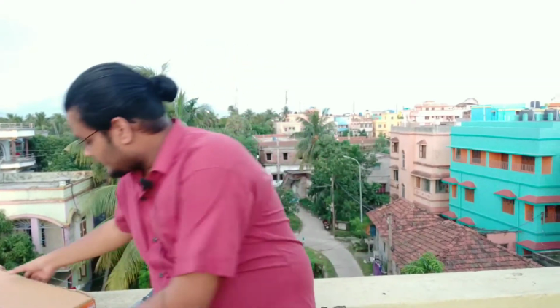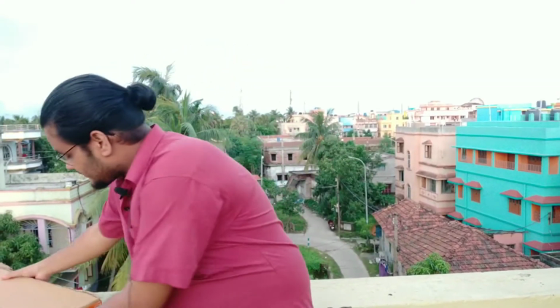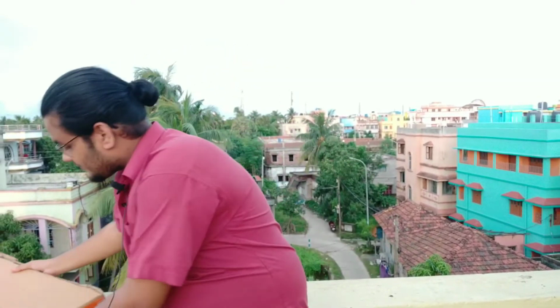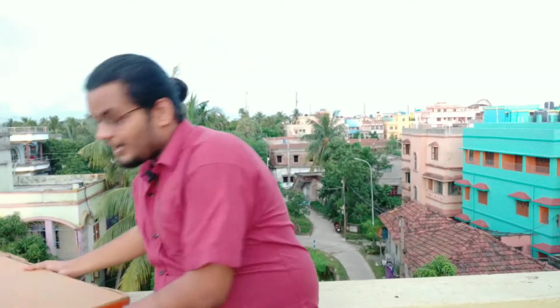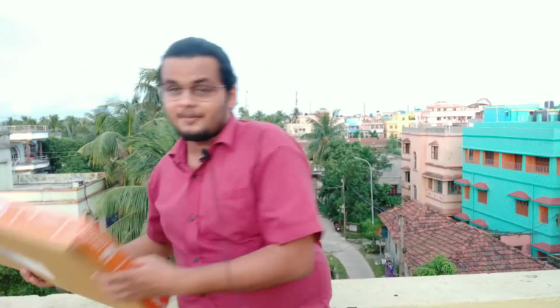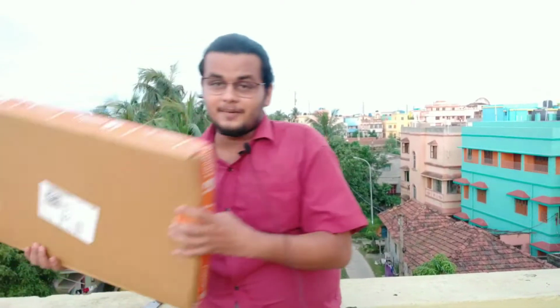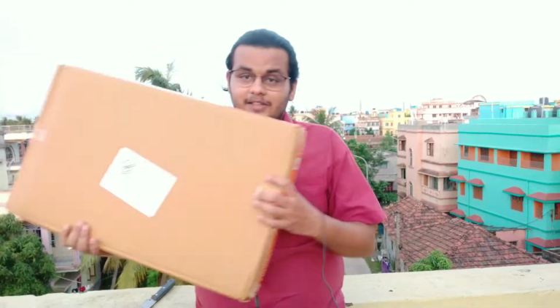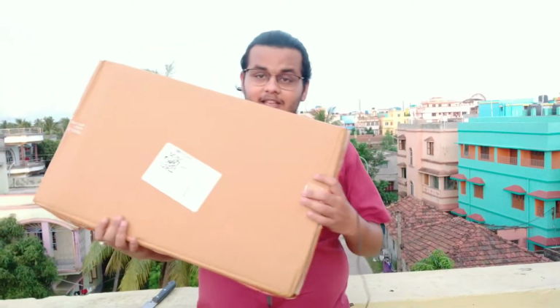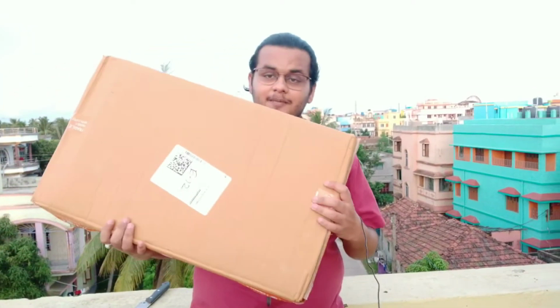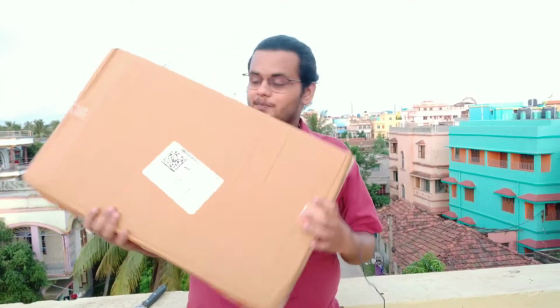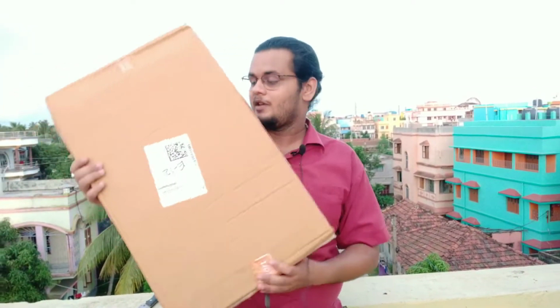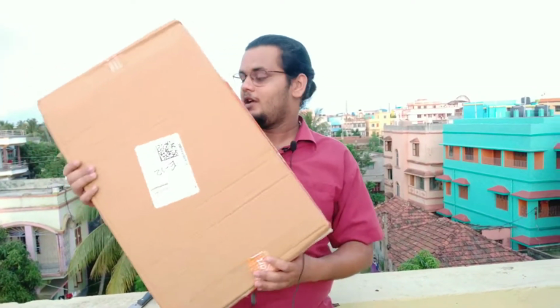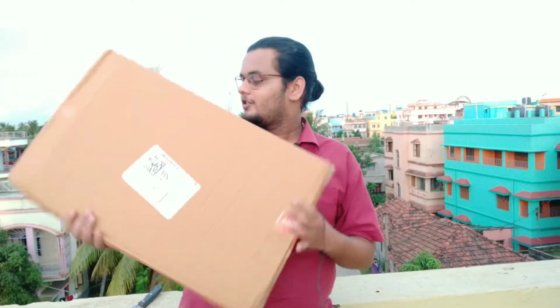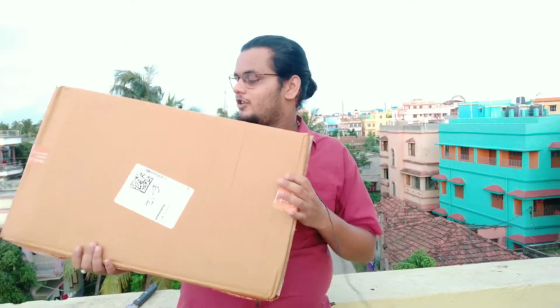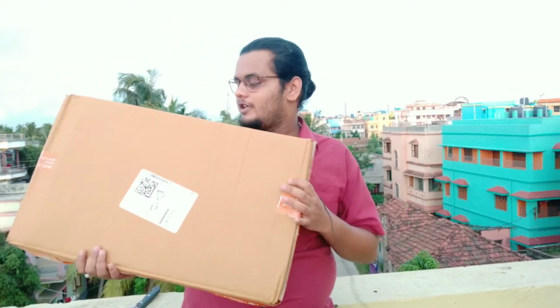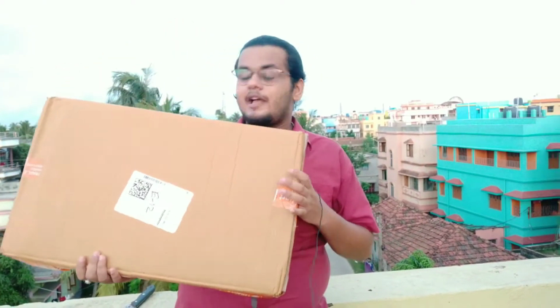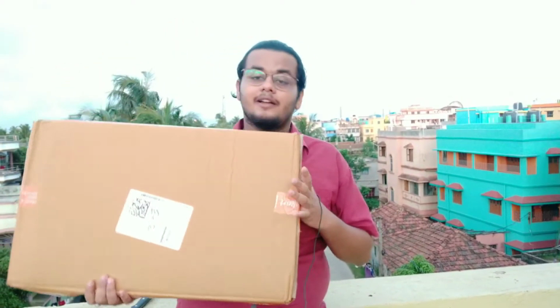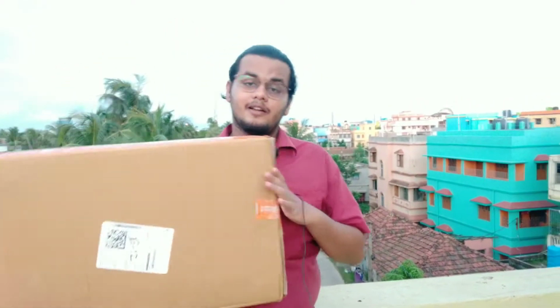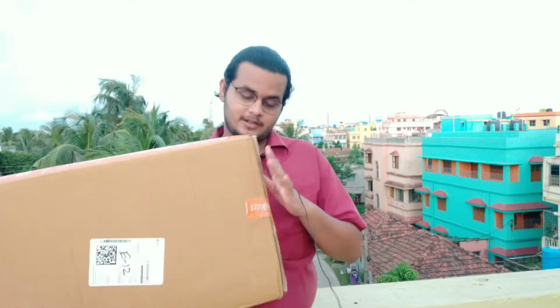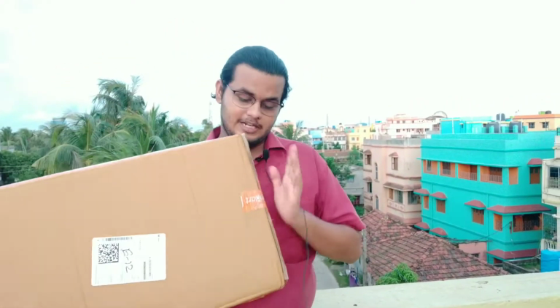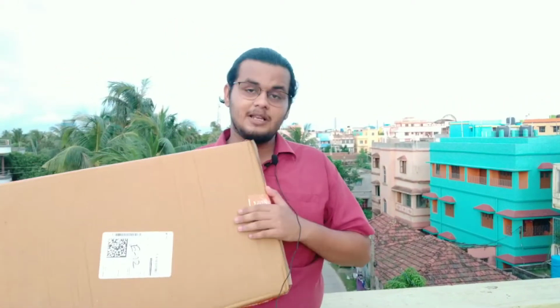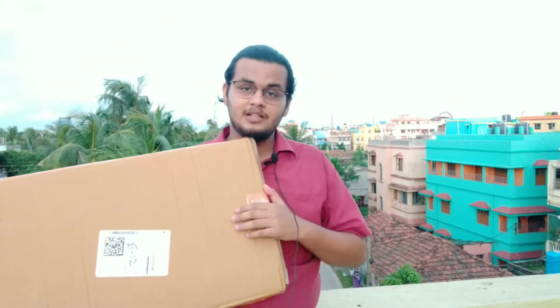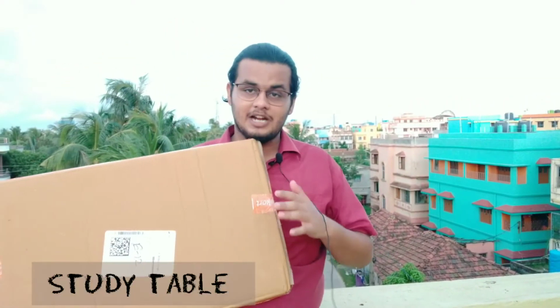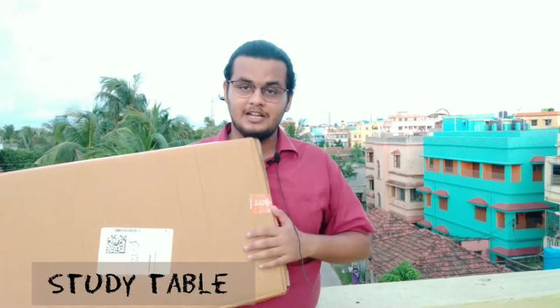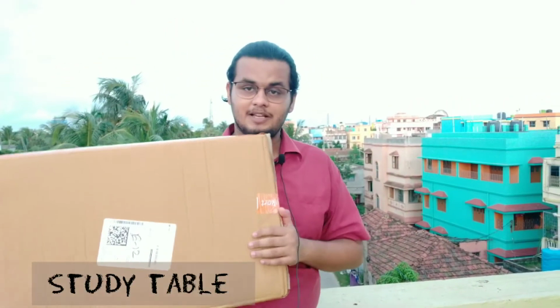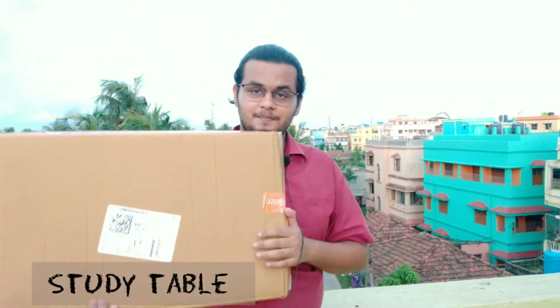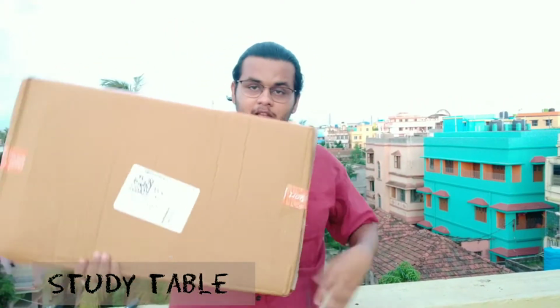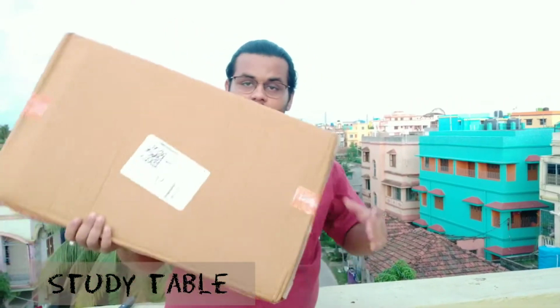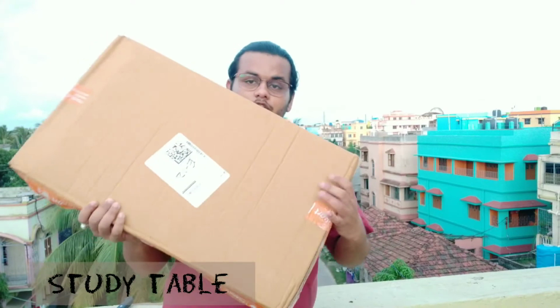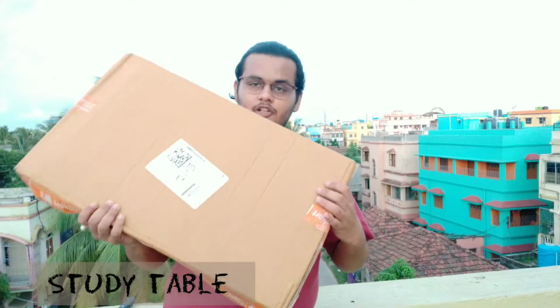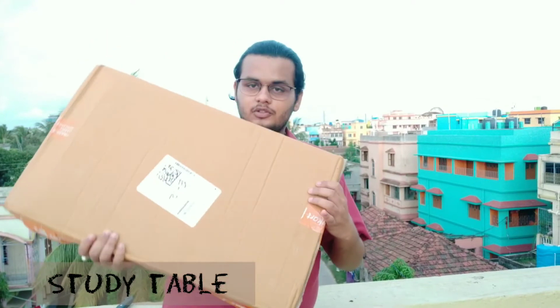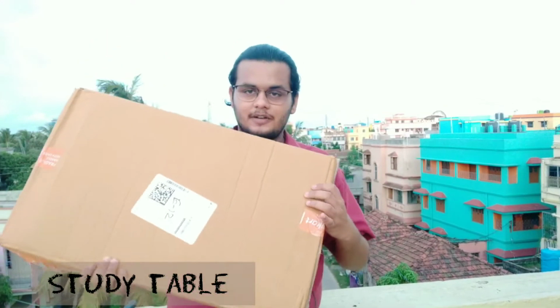Friends, today we have a table — a study table. Let's open it from the packaging and see what's inside.